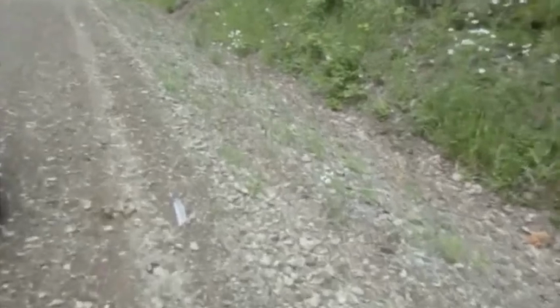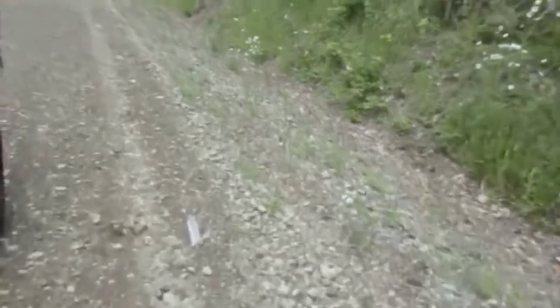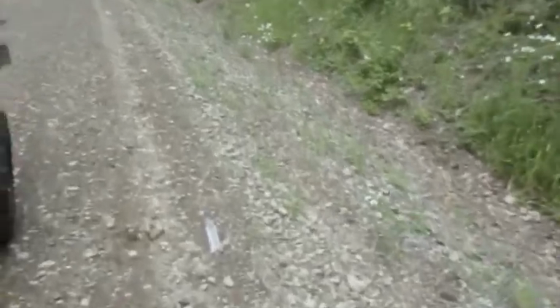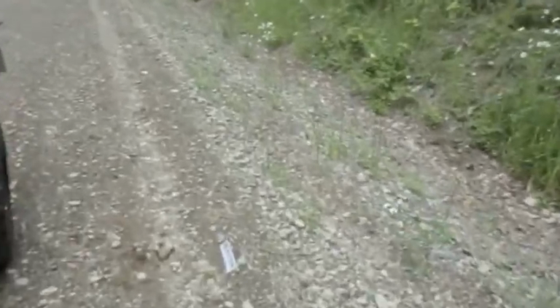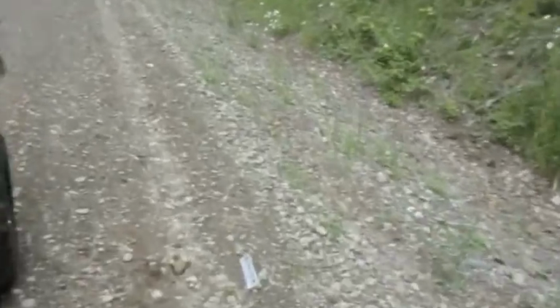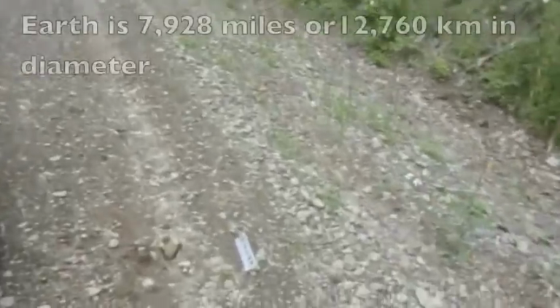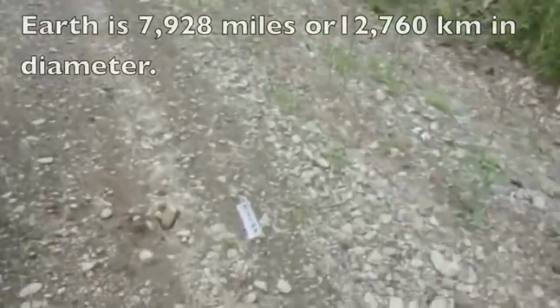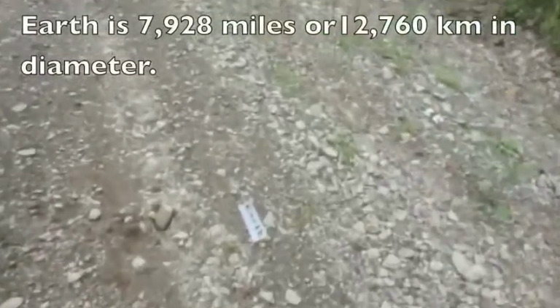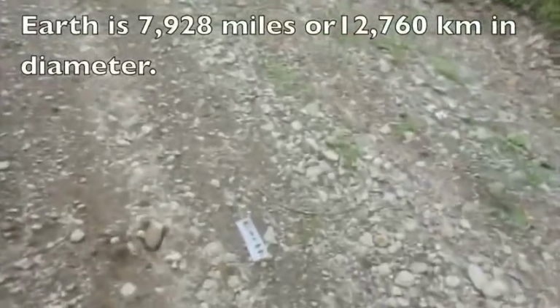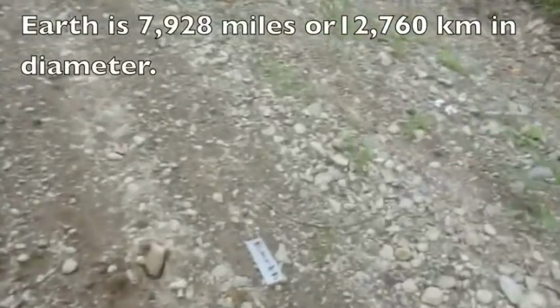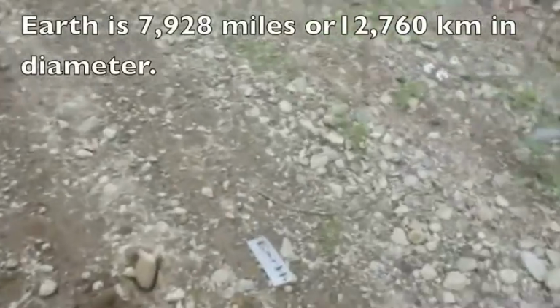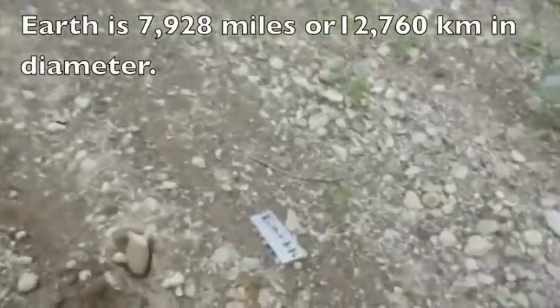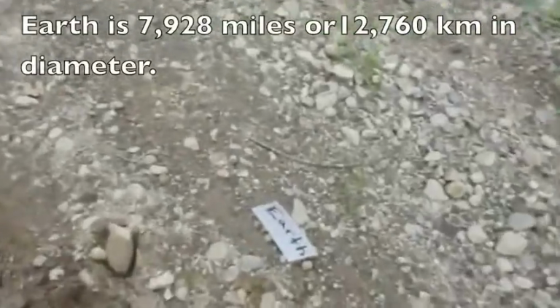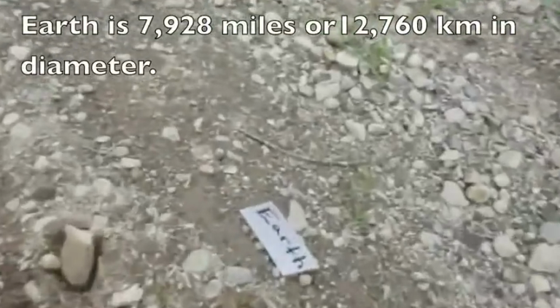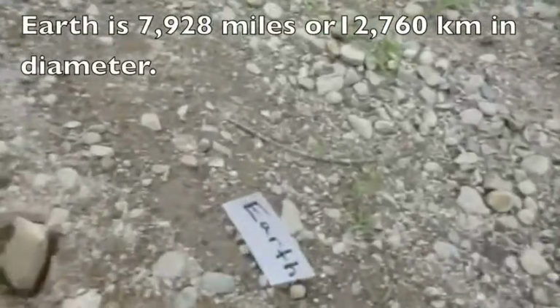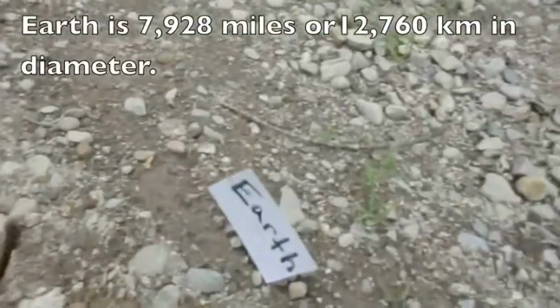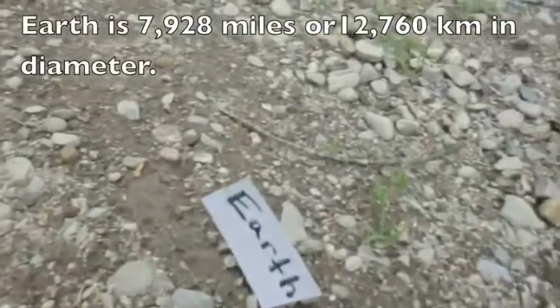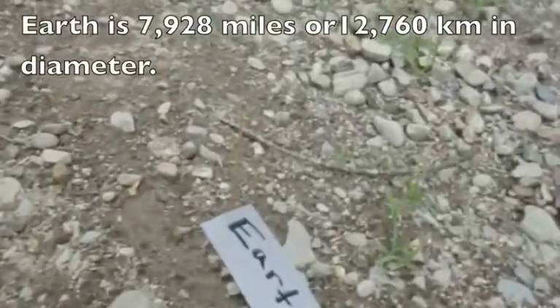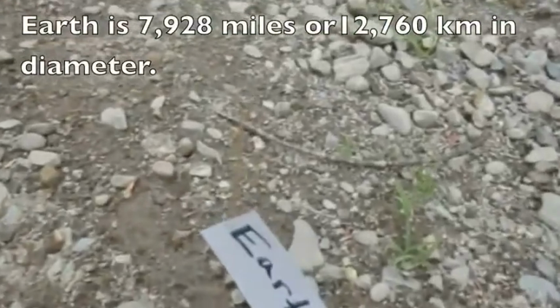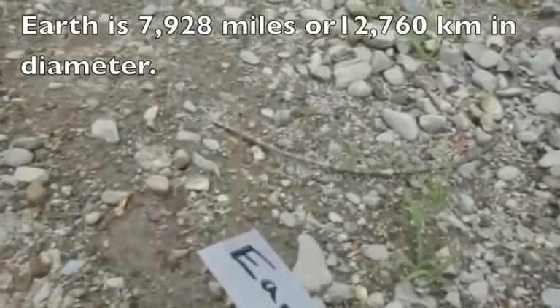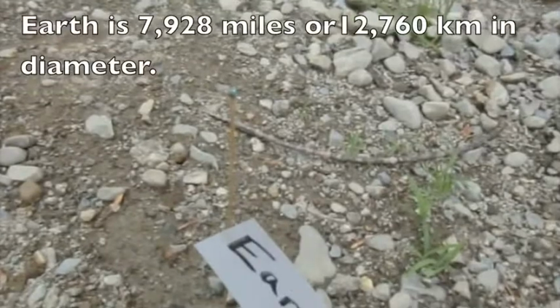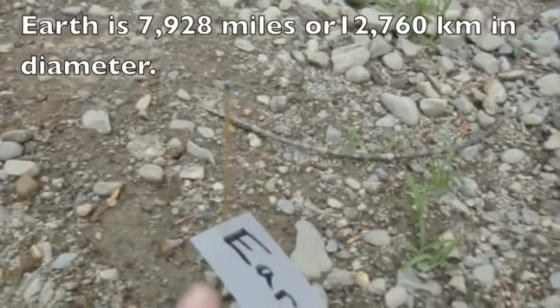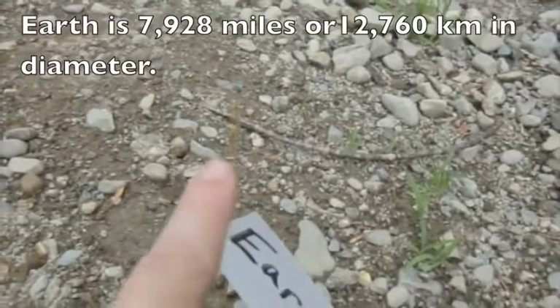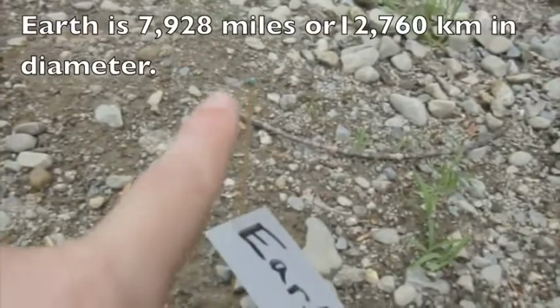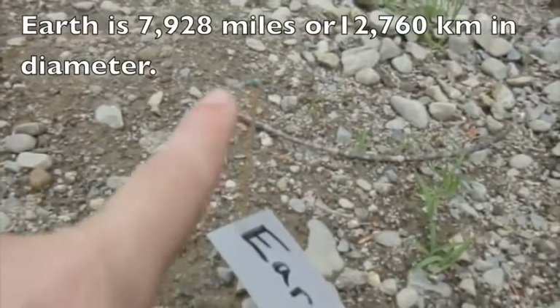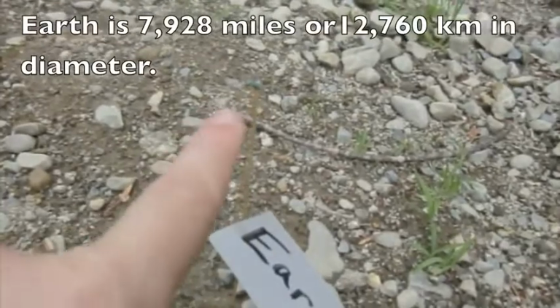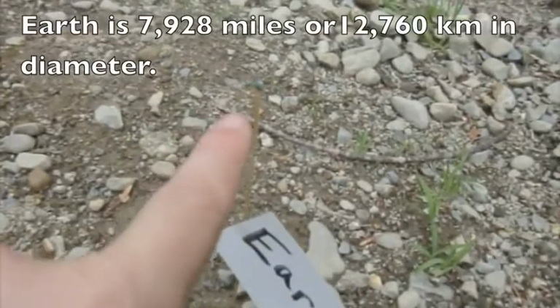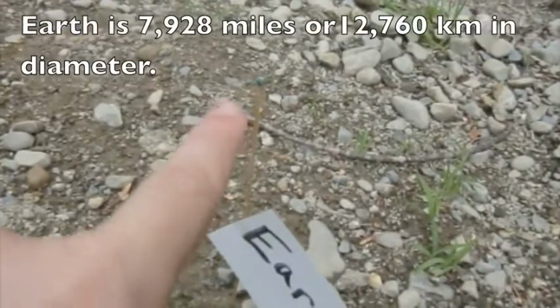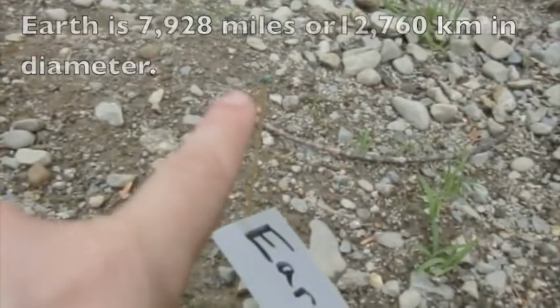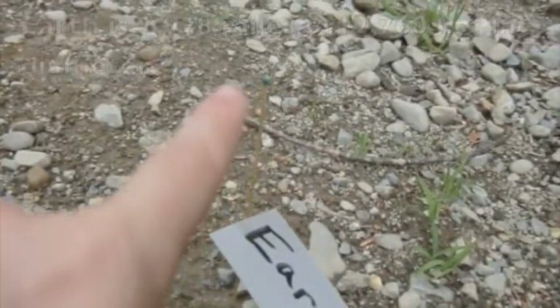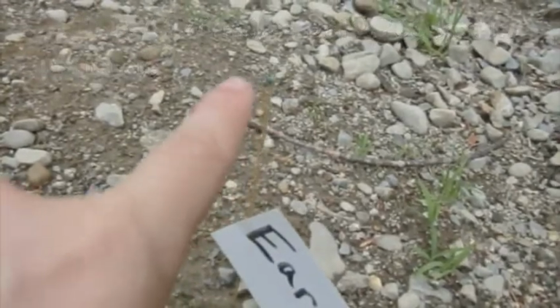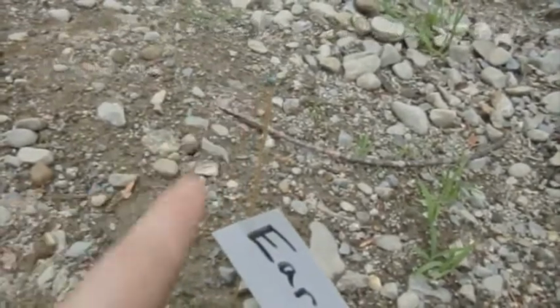Earth is also about the size of a peppercorn, and you can see it right there.